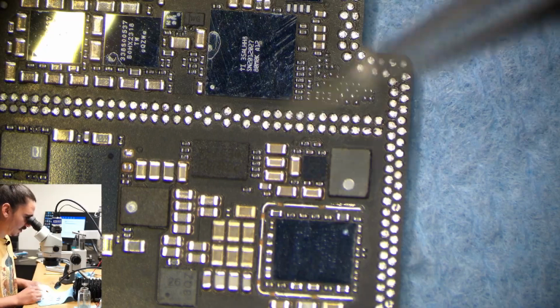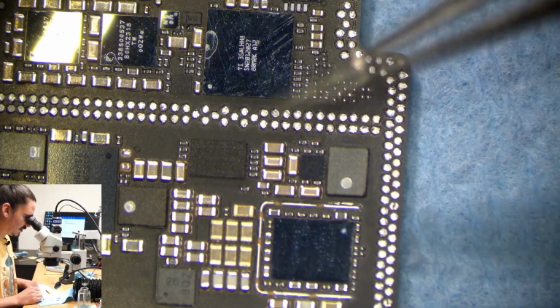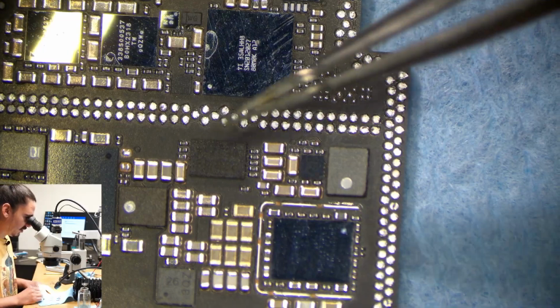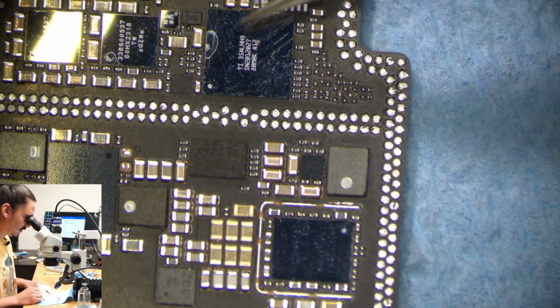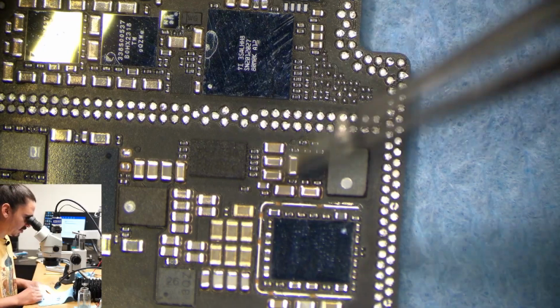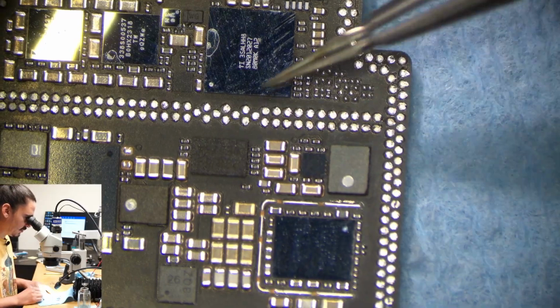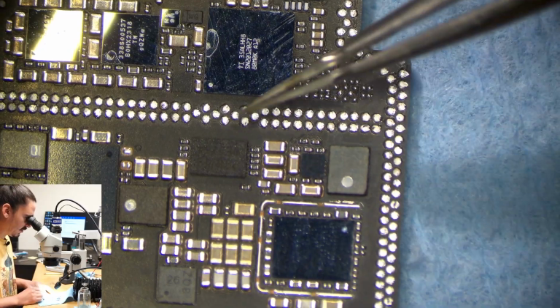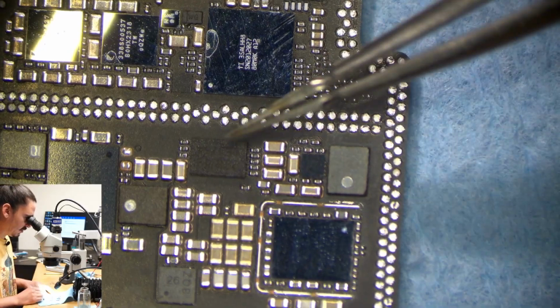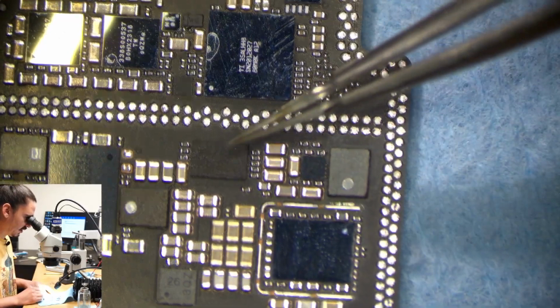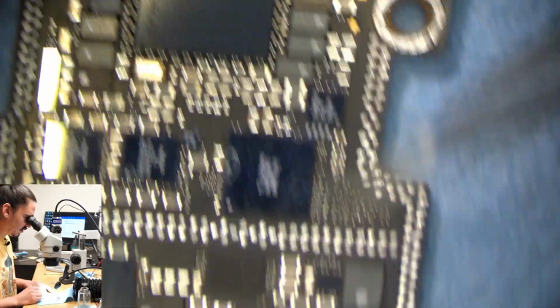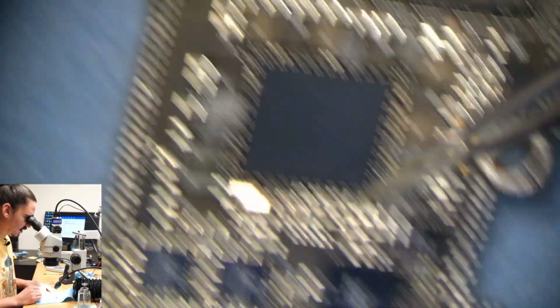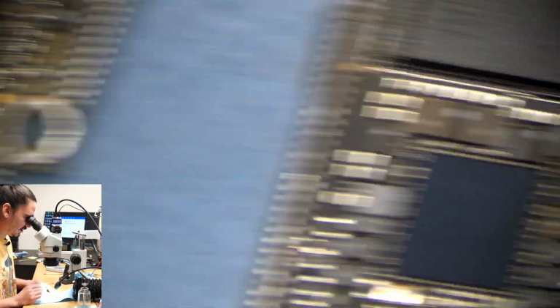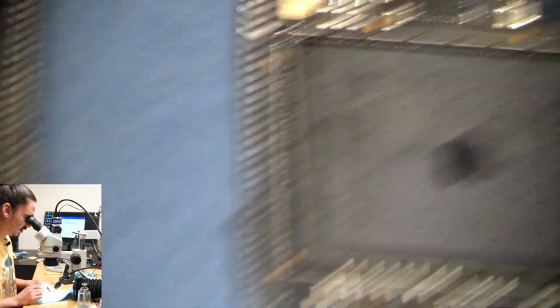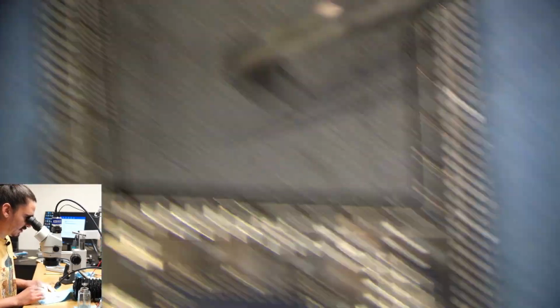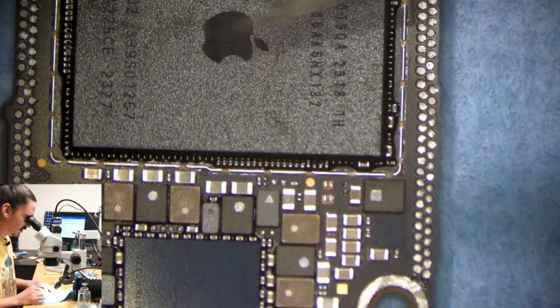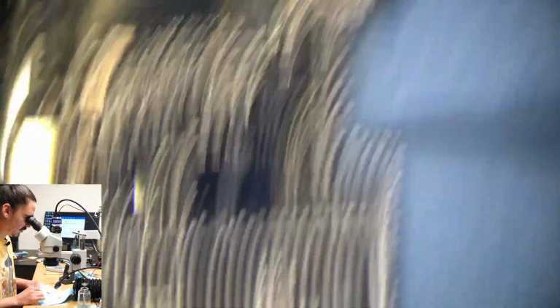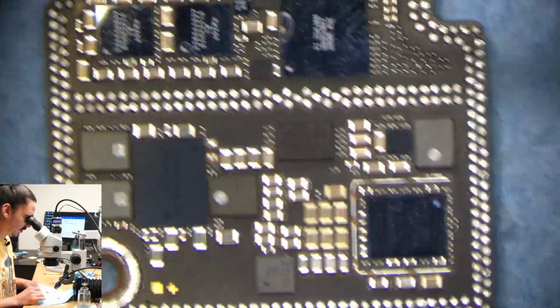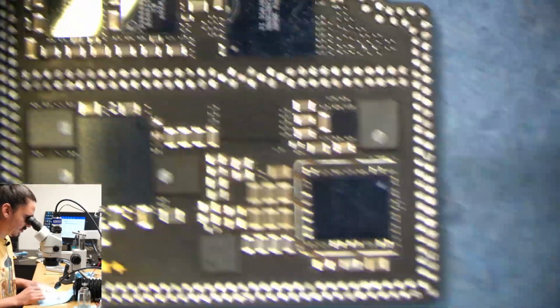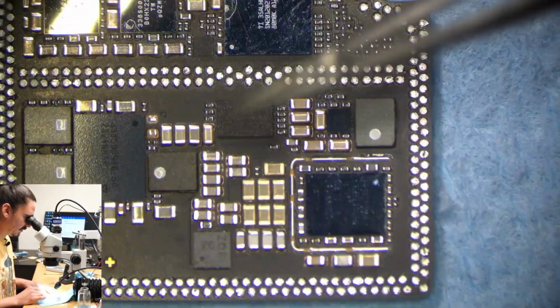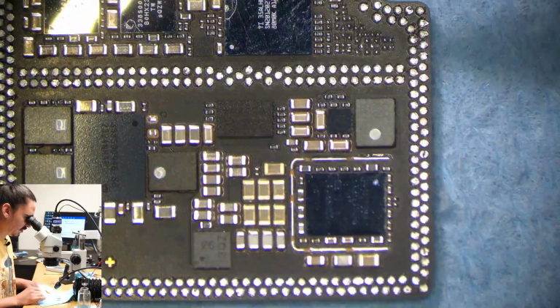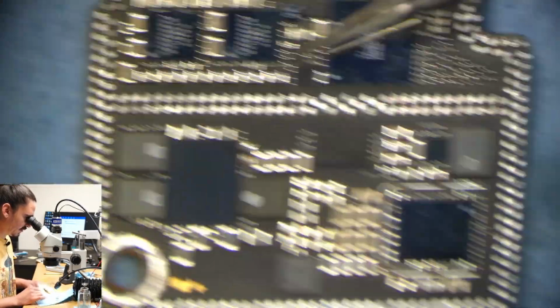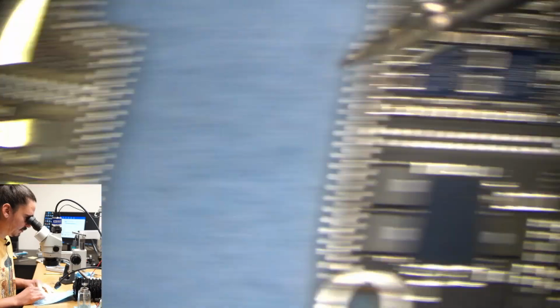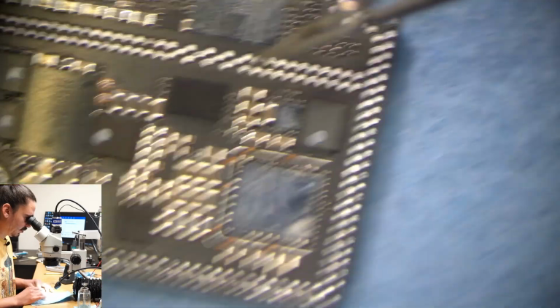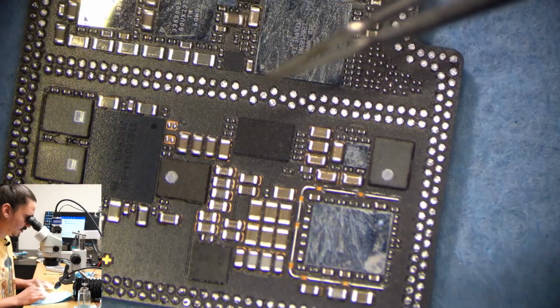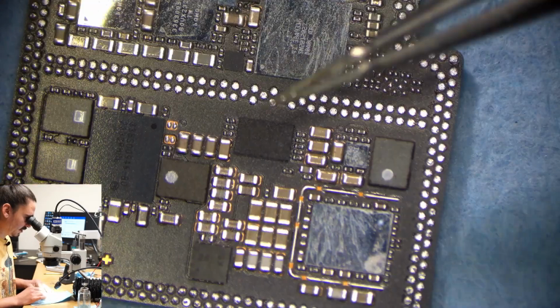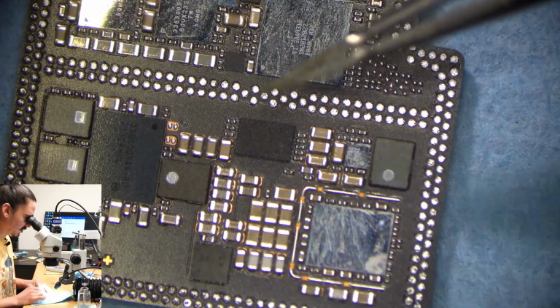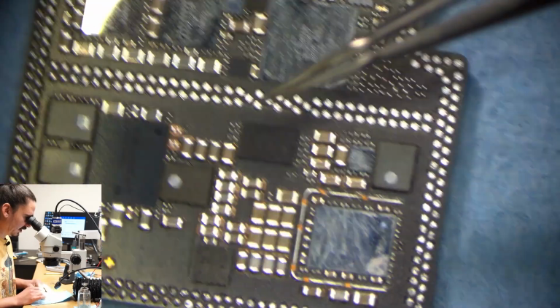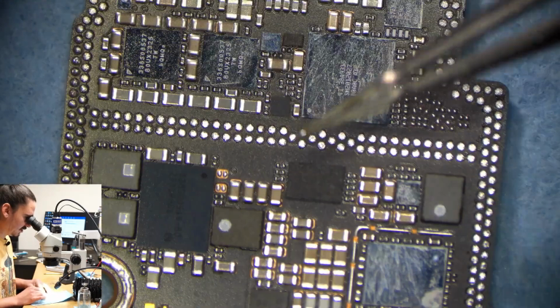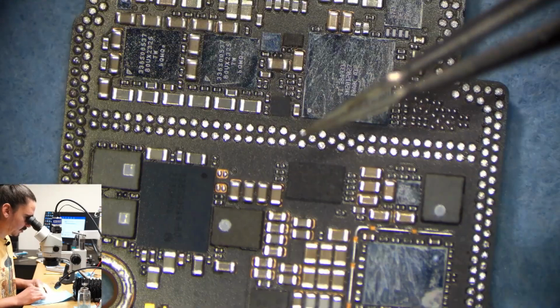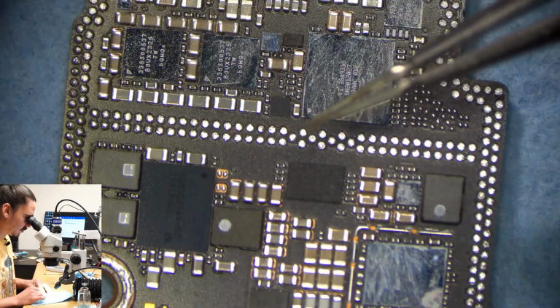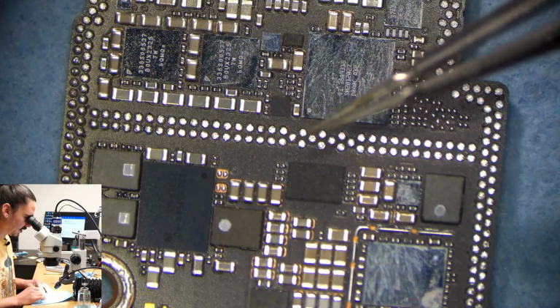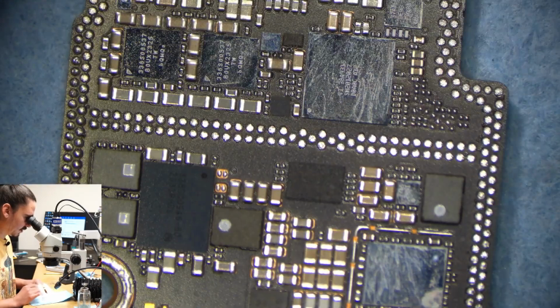This is my donor motherboard and I'll be taking these two chips and transplanting them. Because the two chips are paired to each other and not necessarily to the CPU, transferring them both should allow this board to work again.